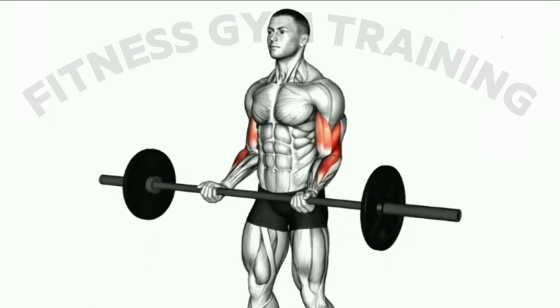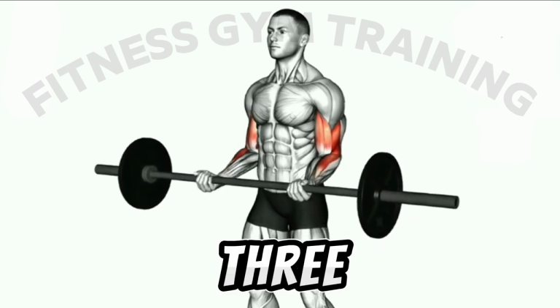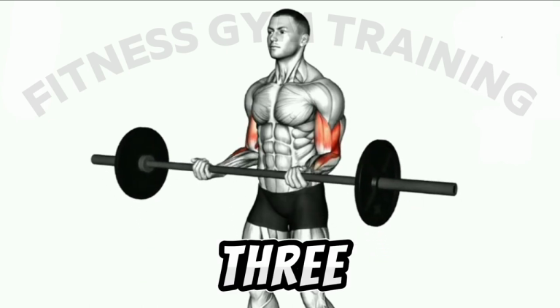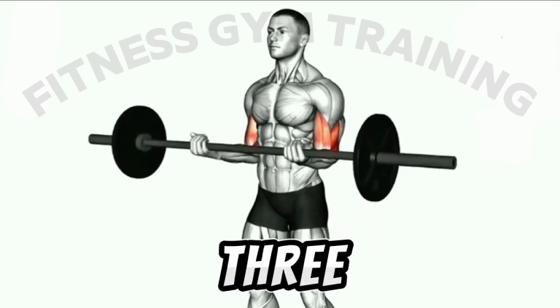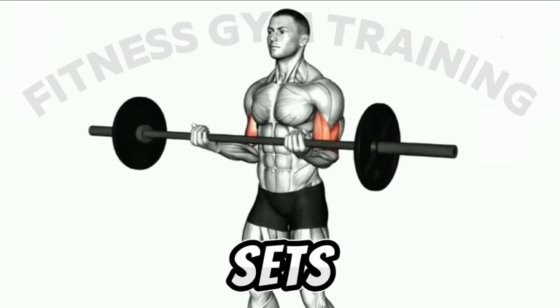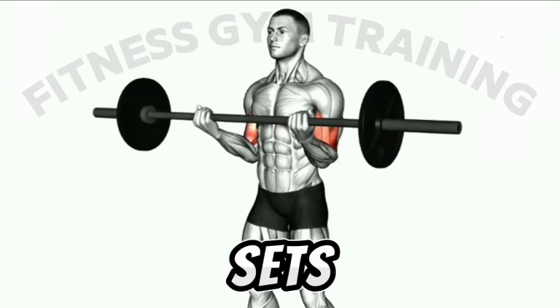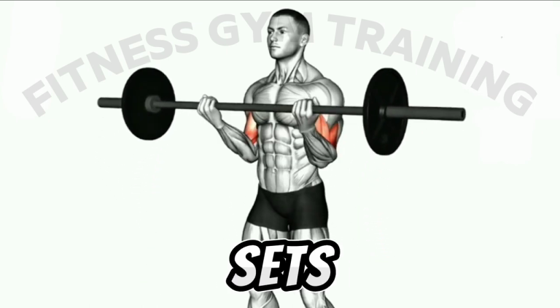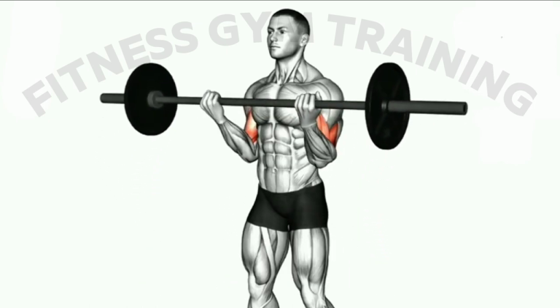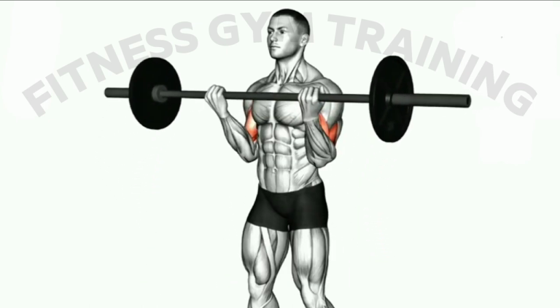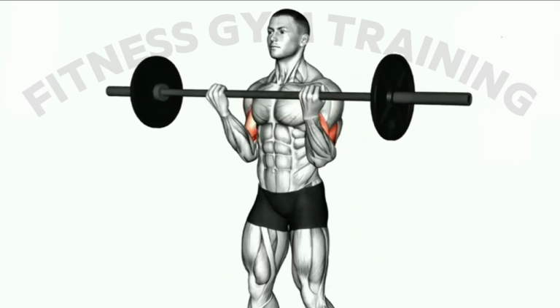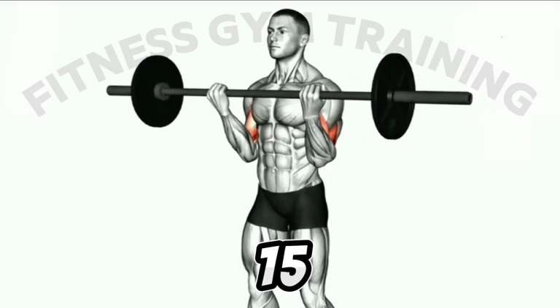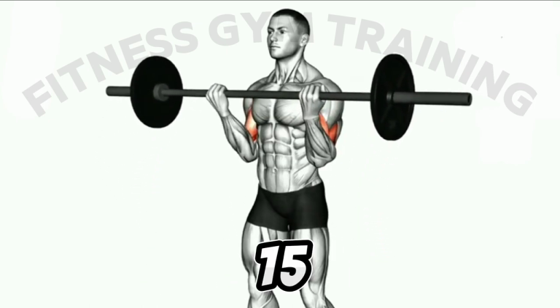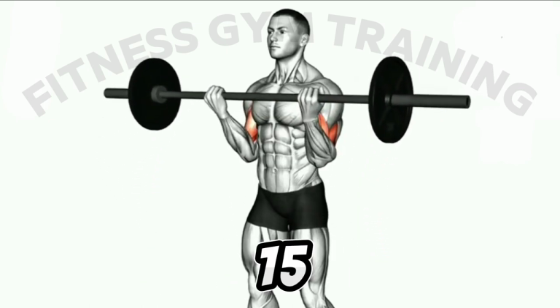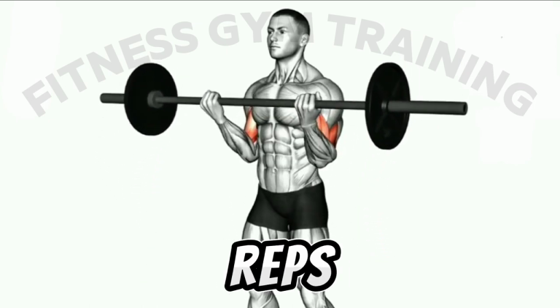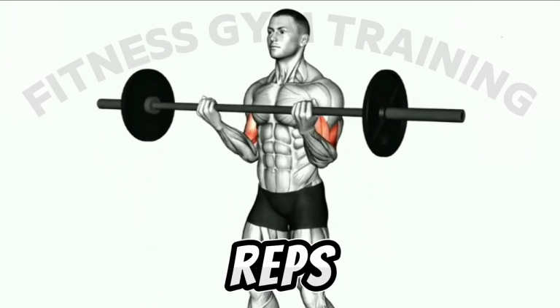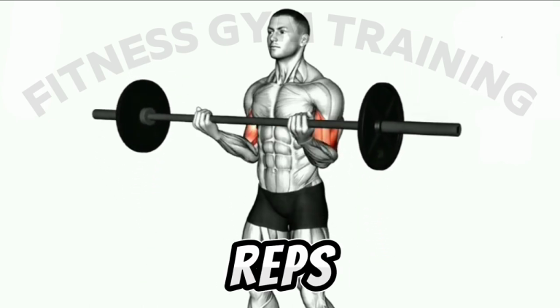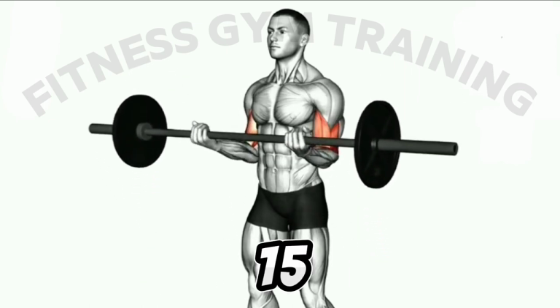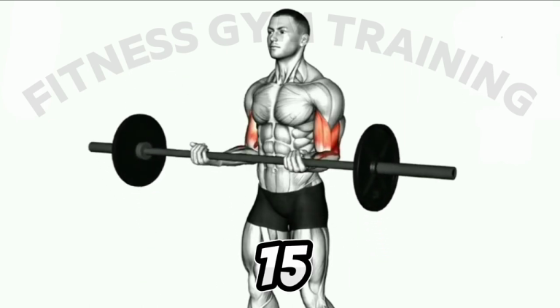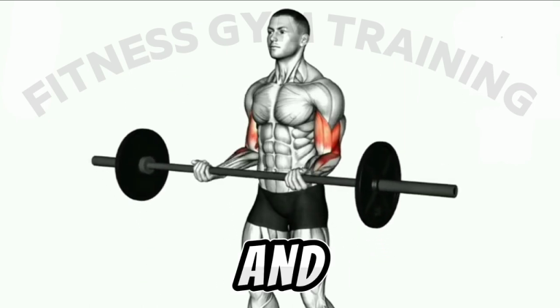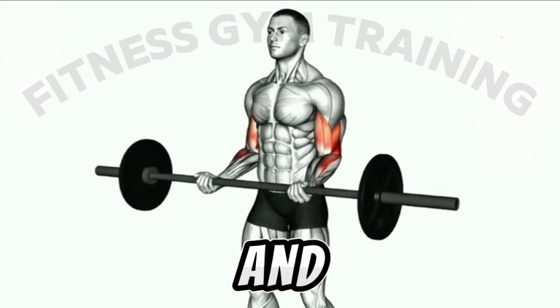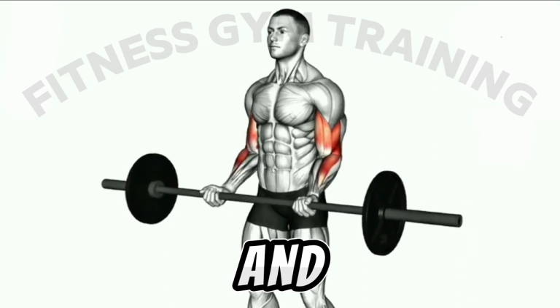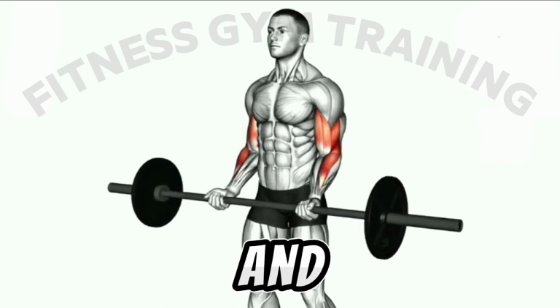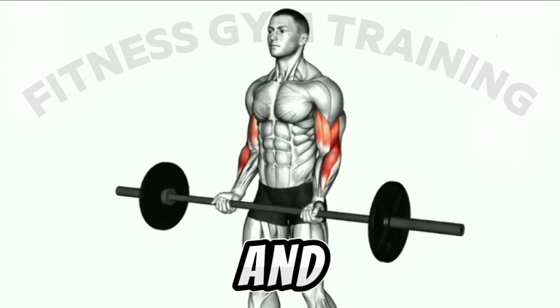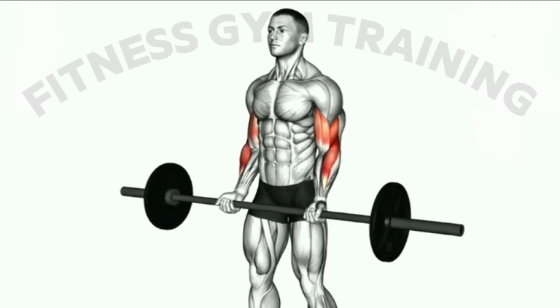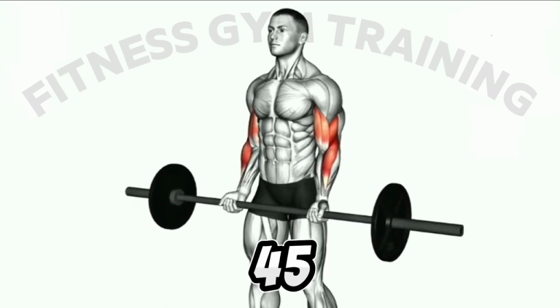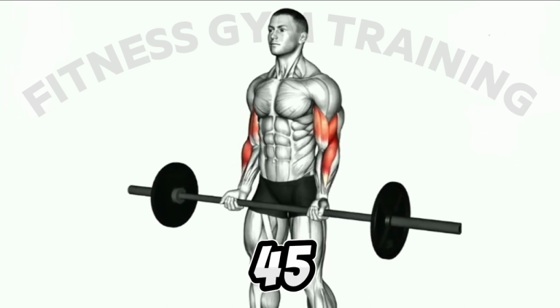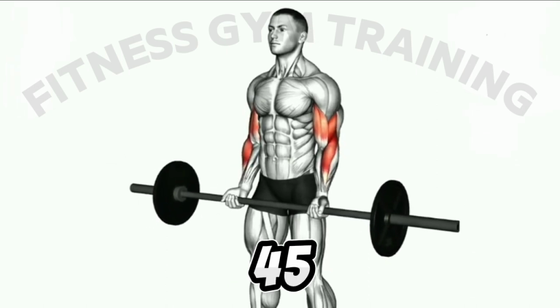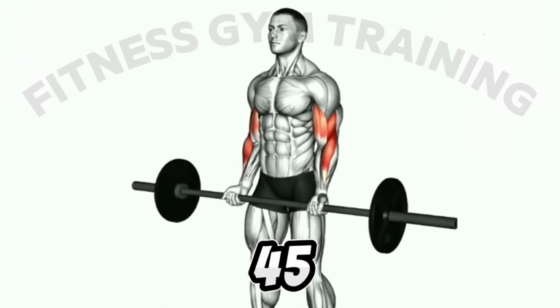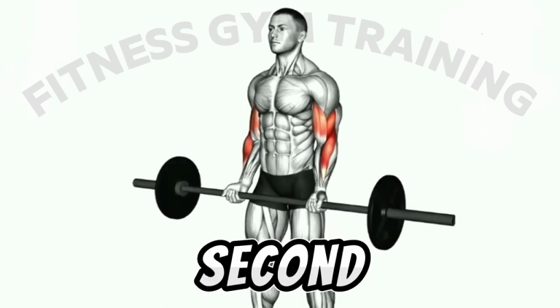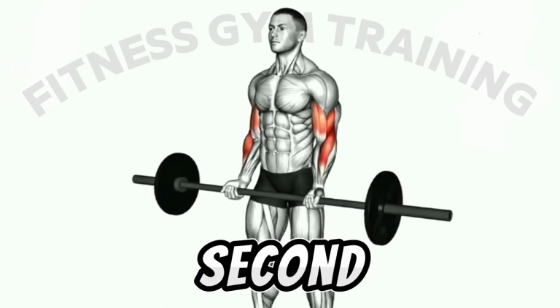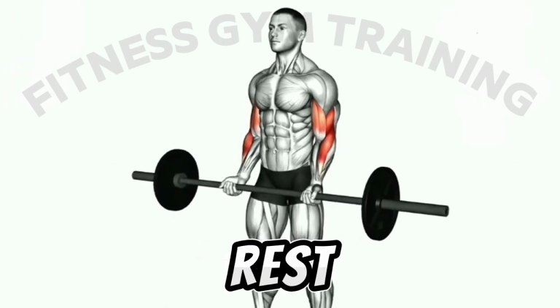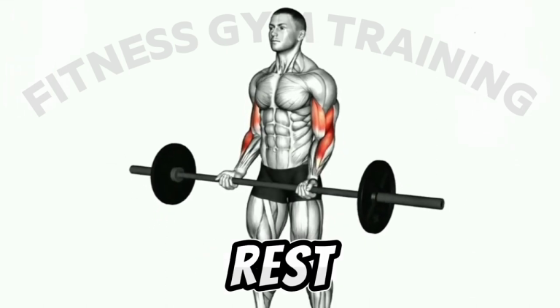Three sets, 15 reps, and 45 seconds rest.